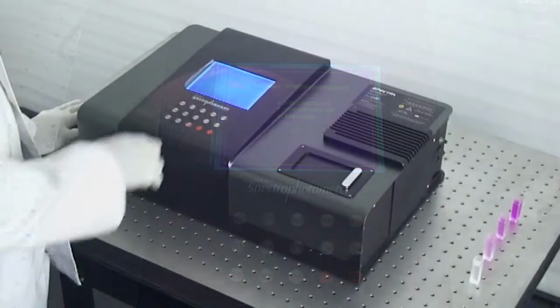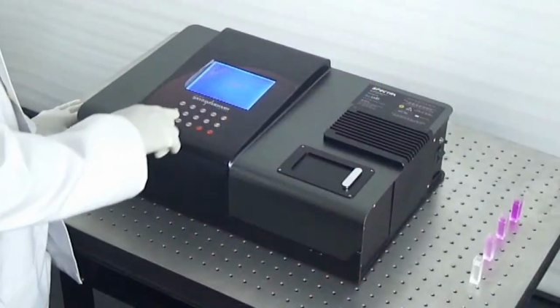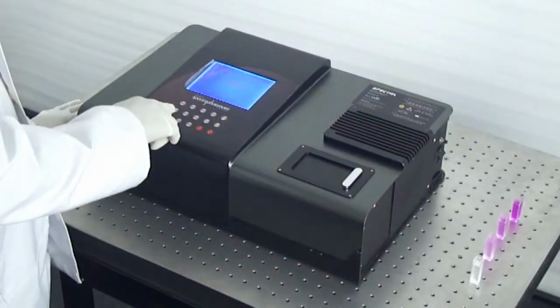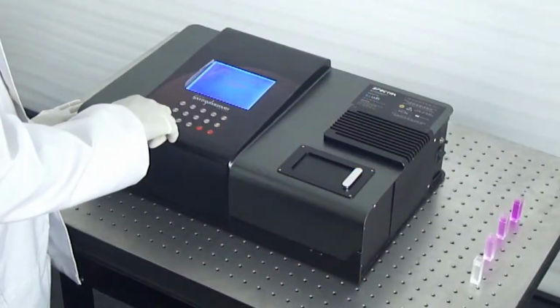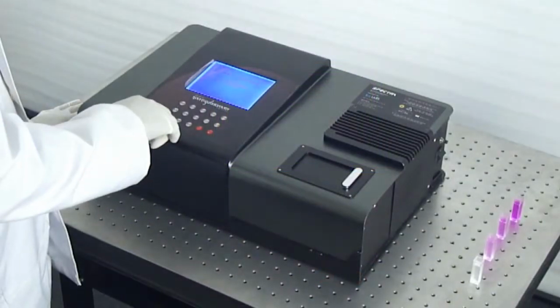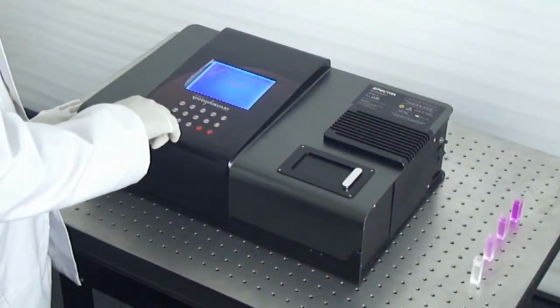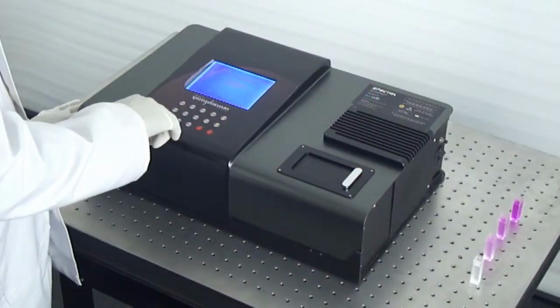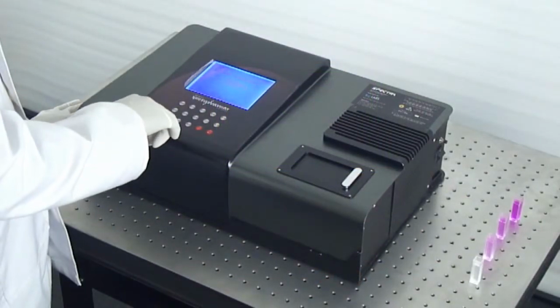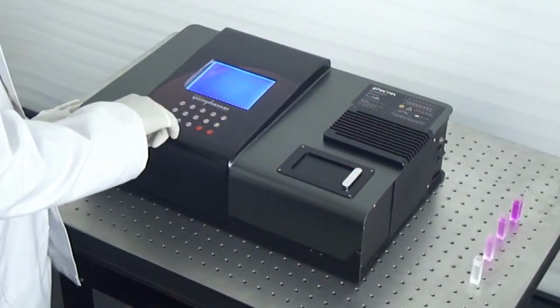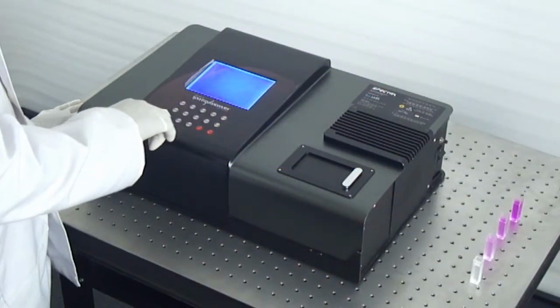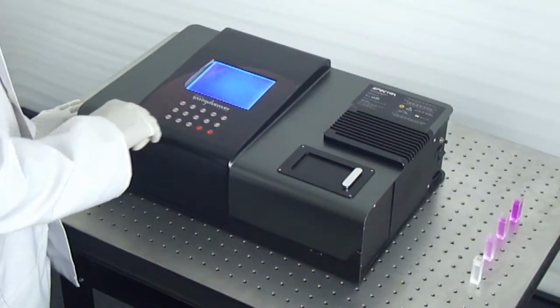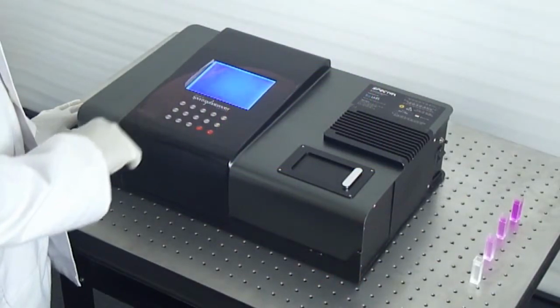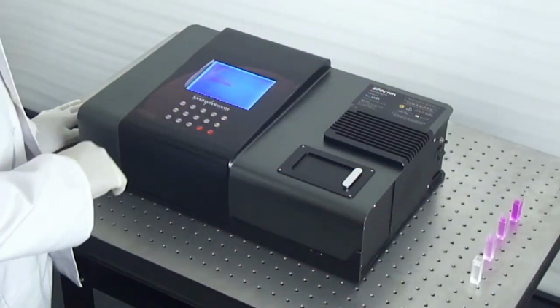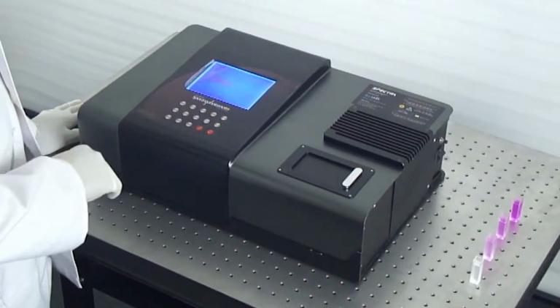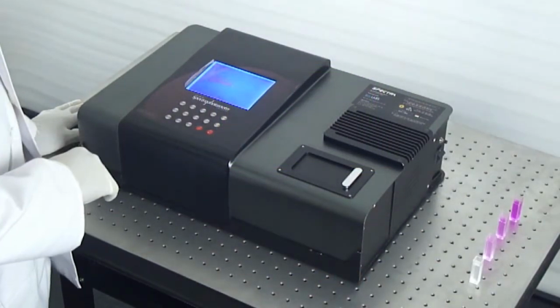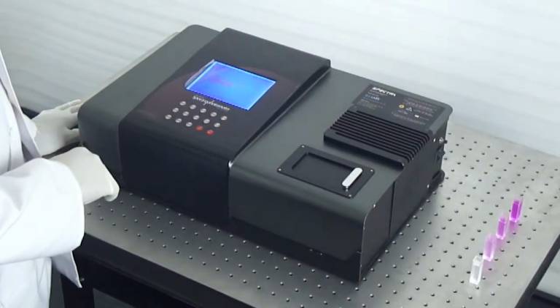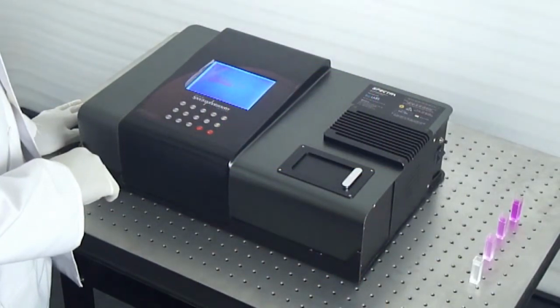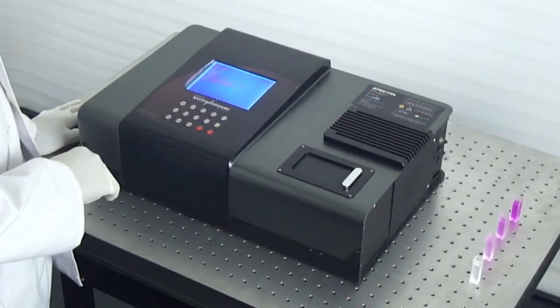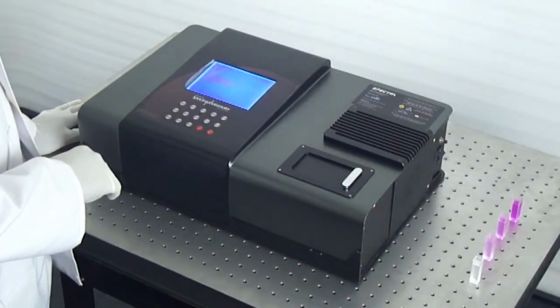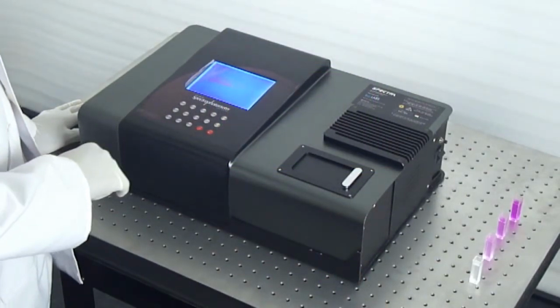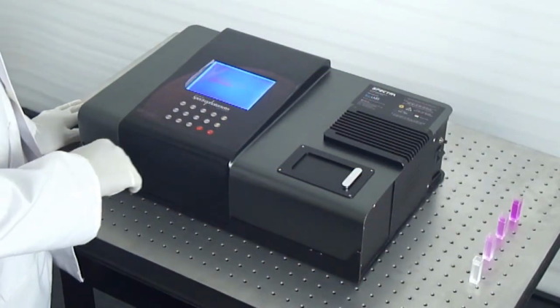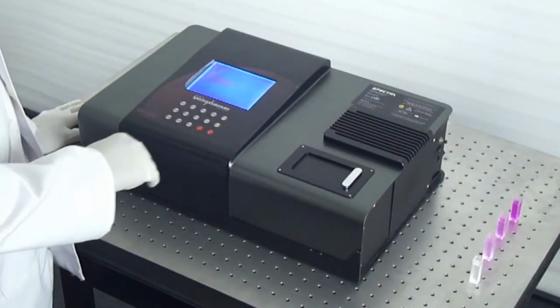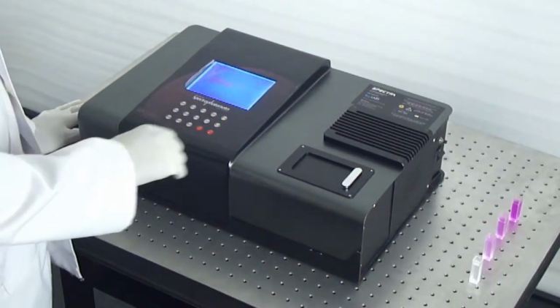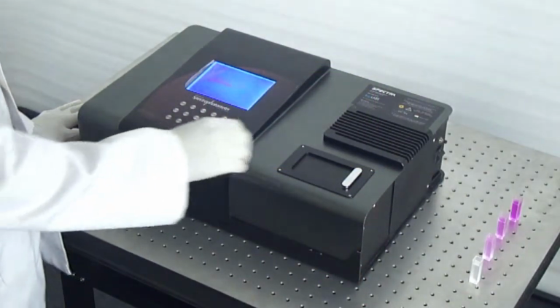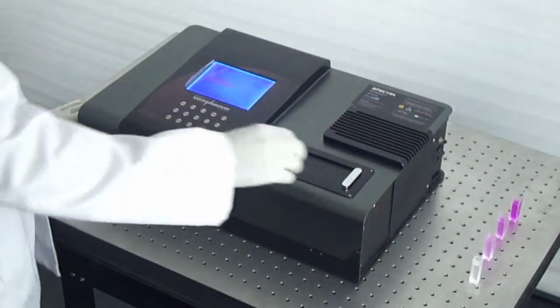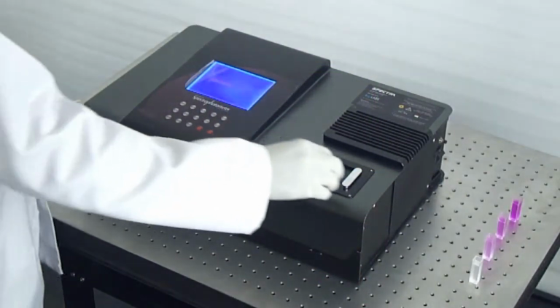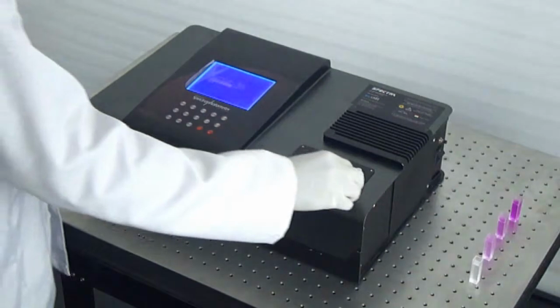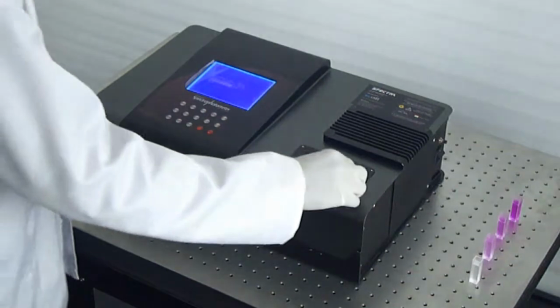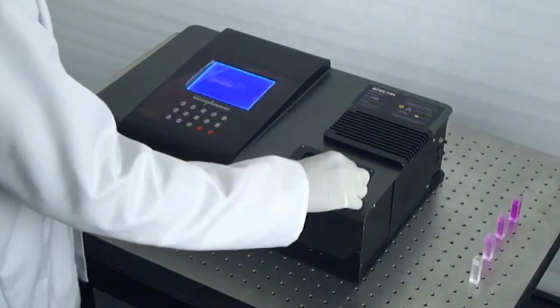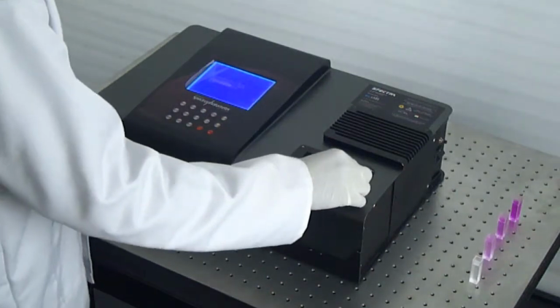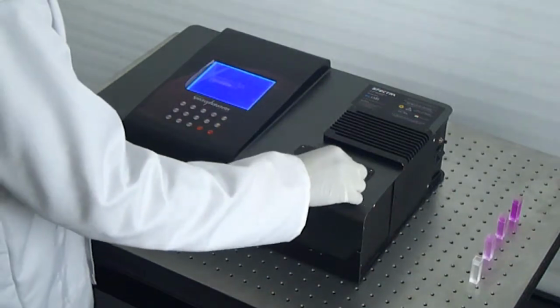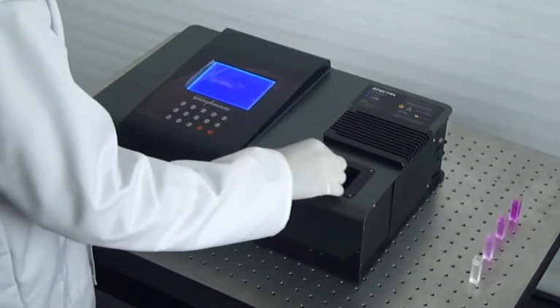It employs the classic Czerny-Turner monochromator design, which ensures low stray light.